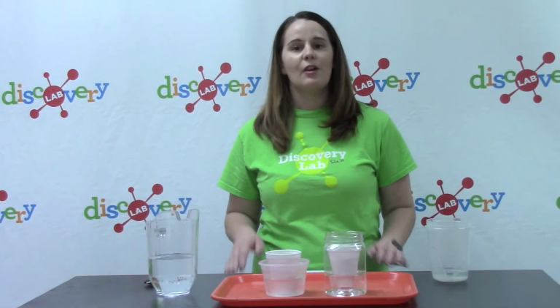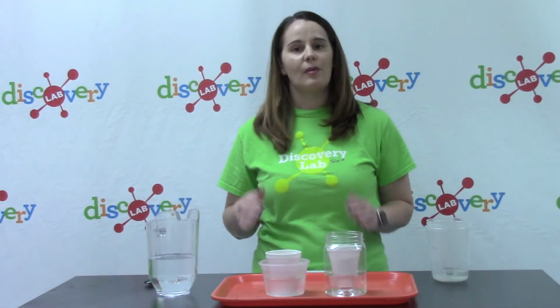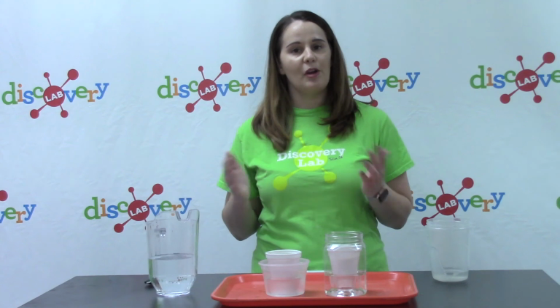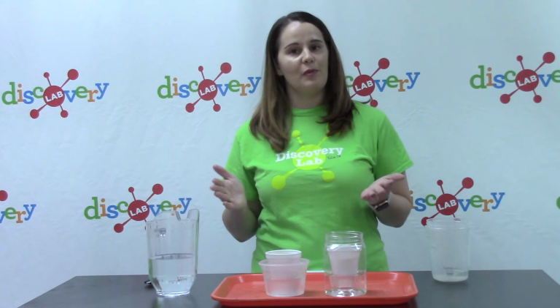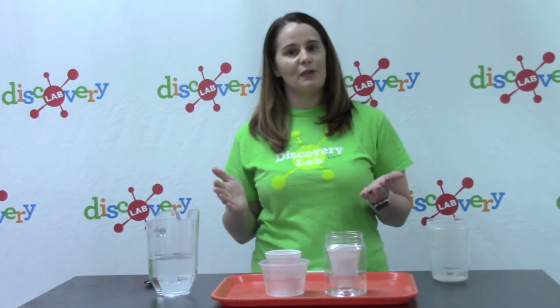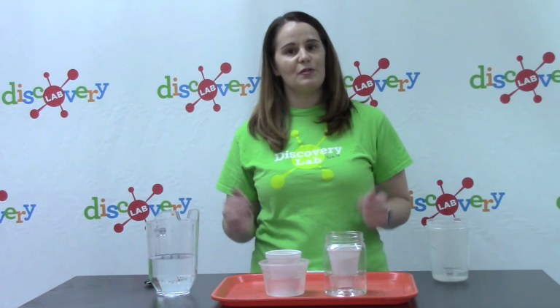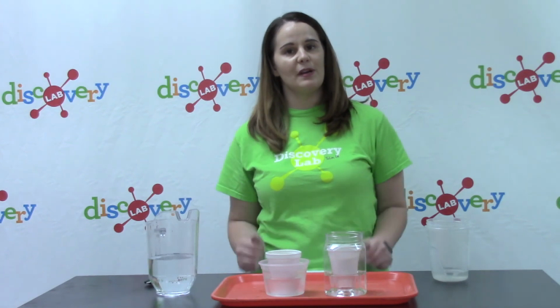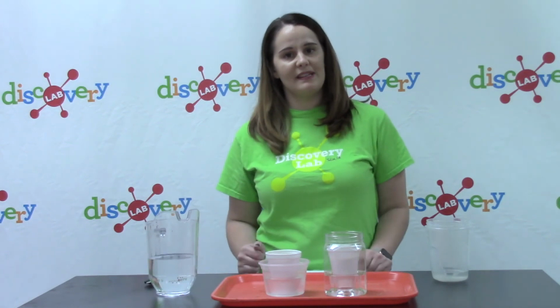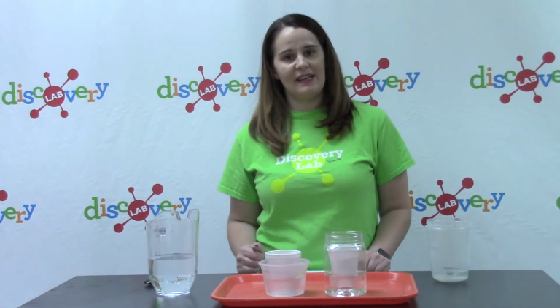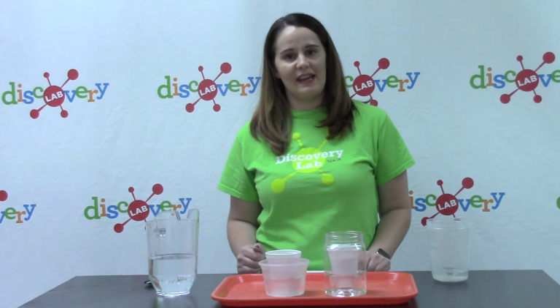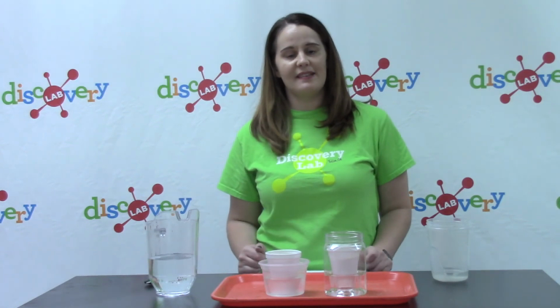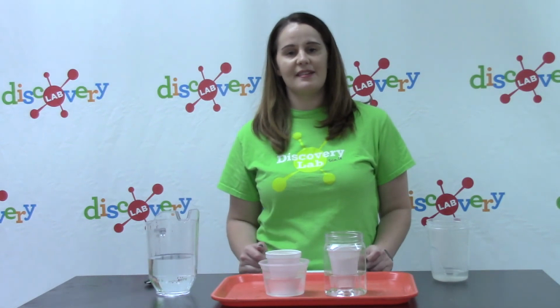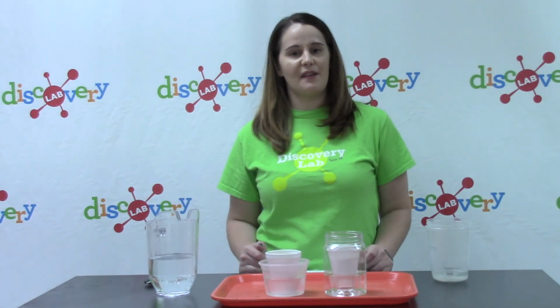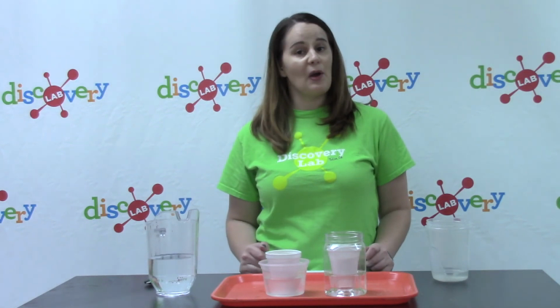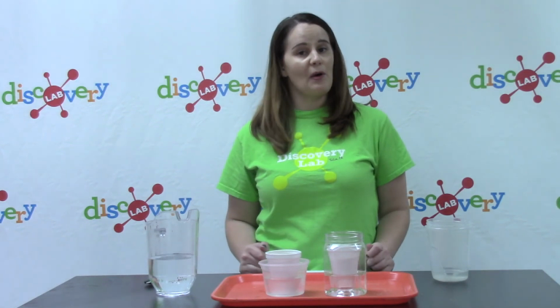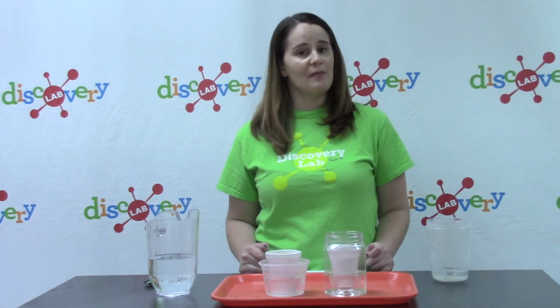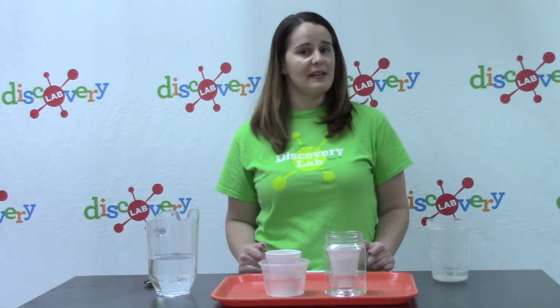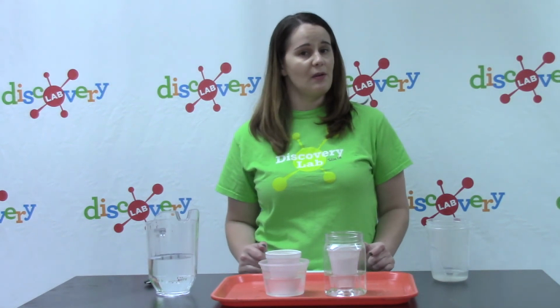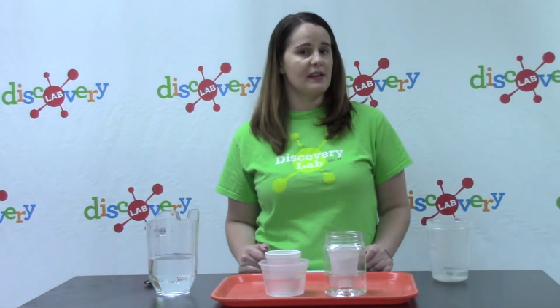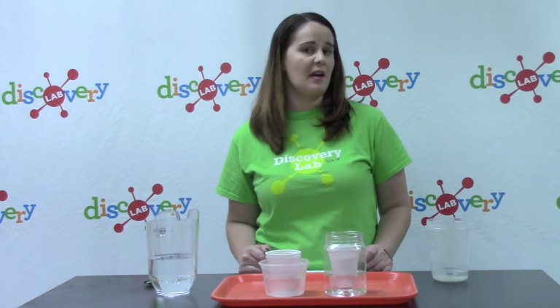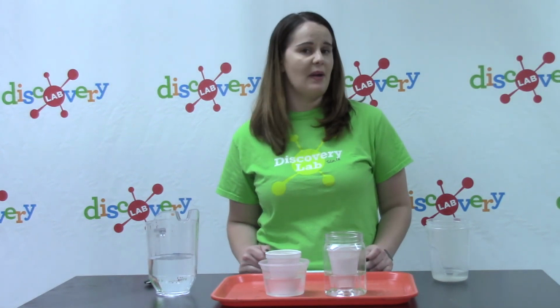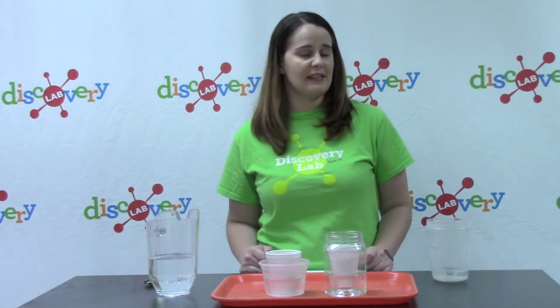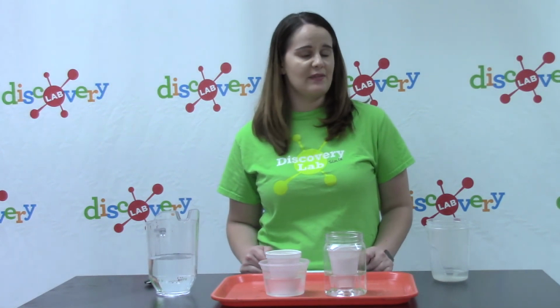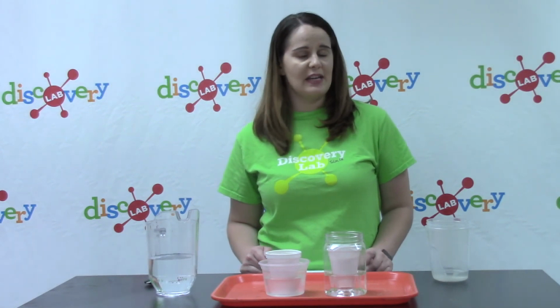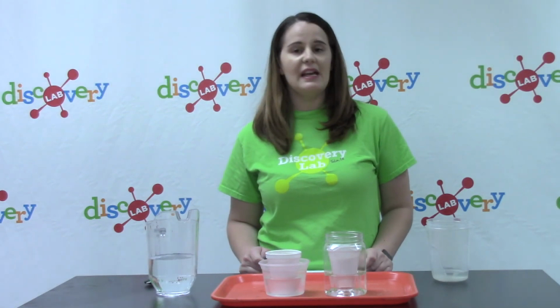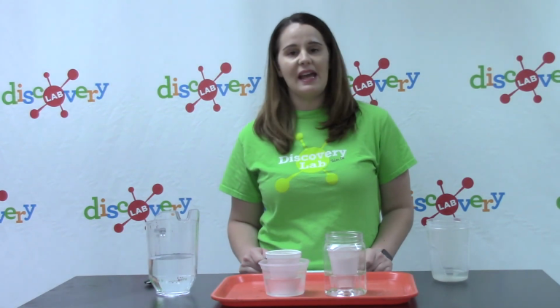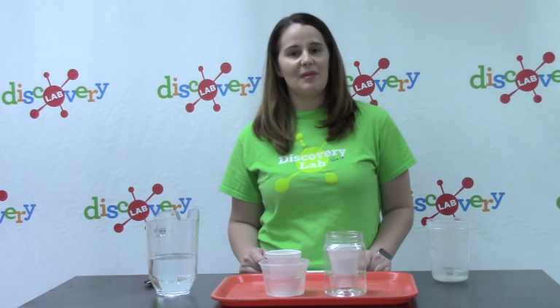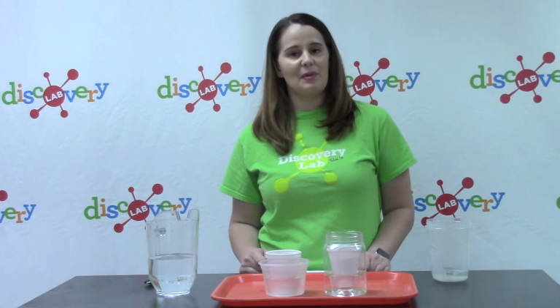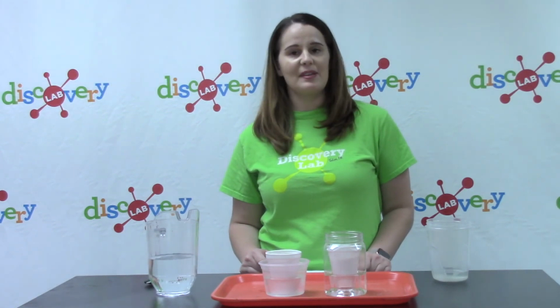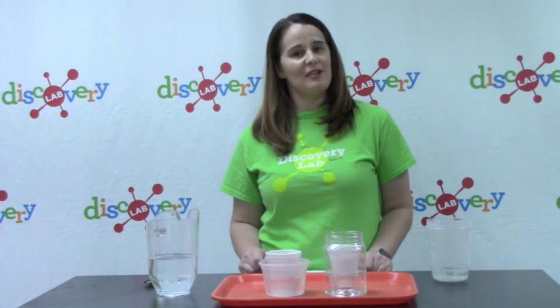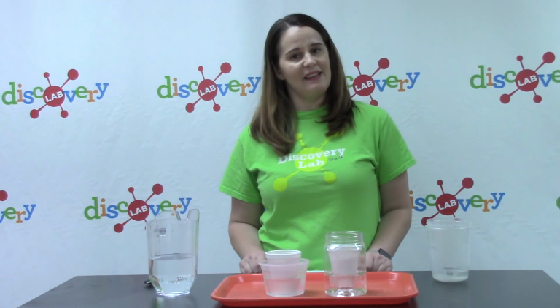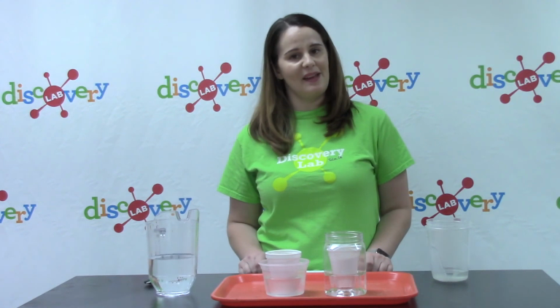We hope you enjoyed today's Discover at Home sinkhole in a cup activity and we will see you next time.